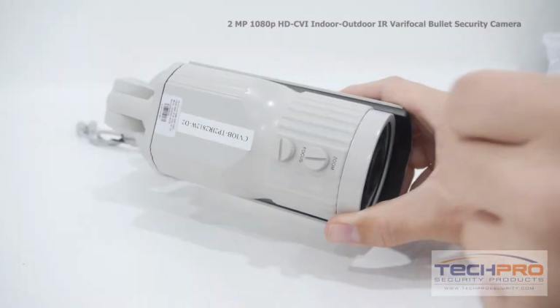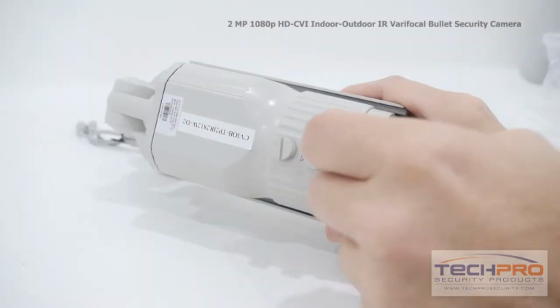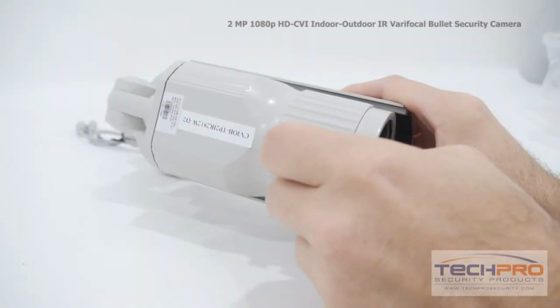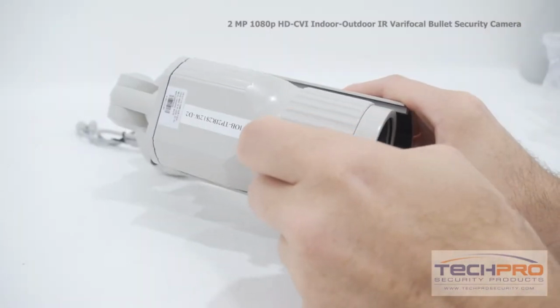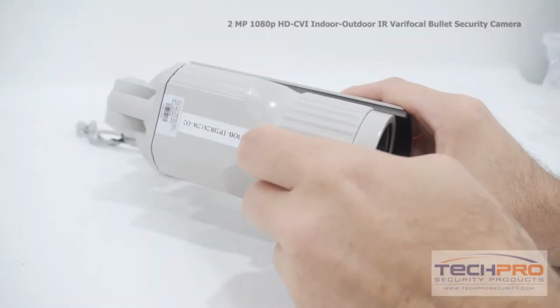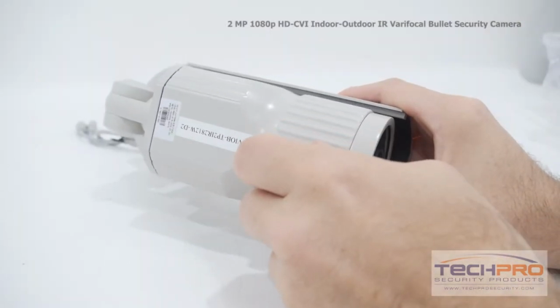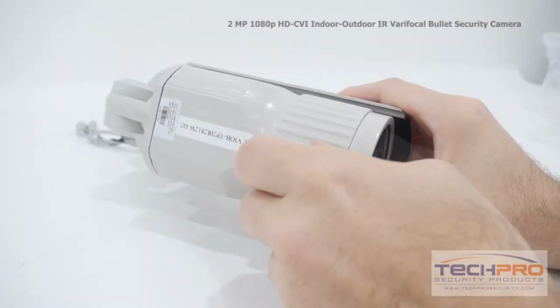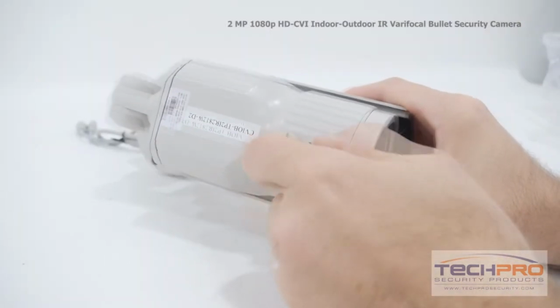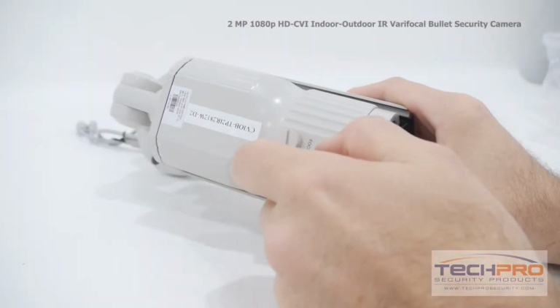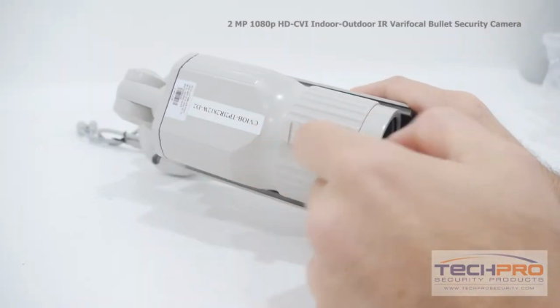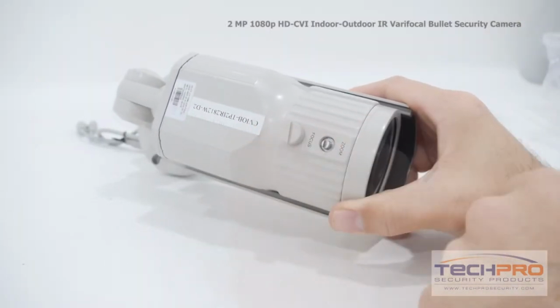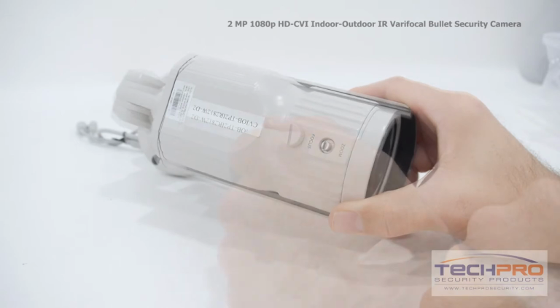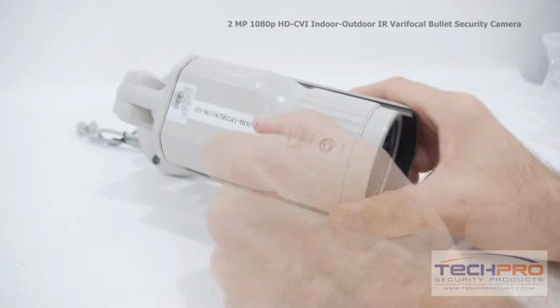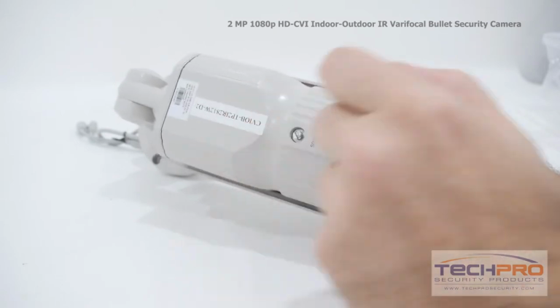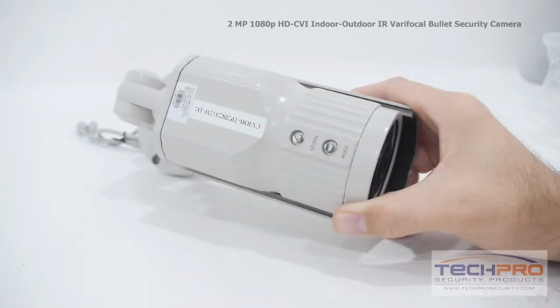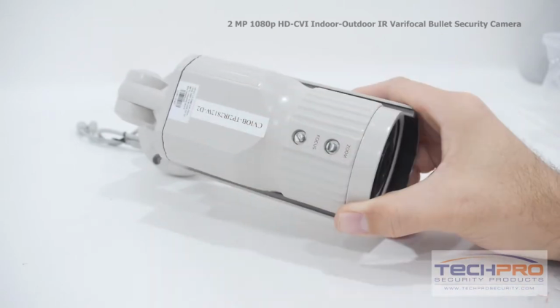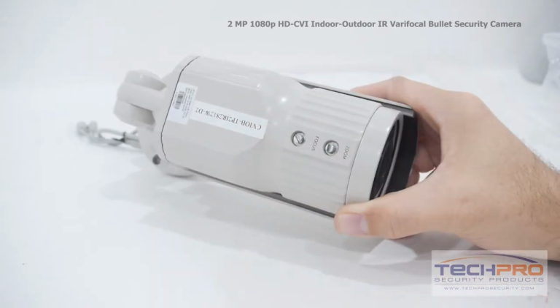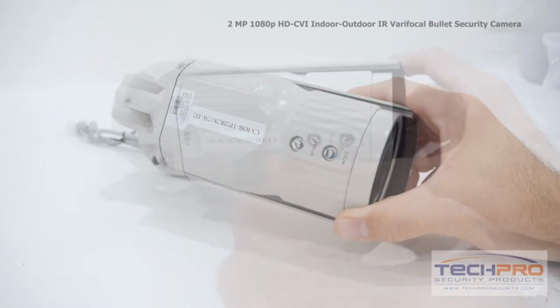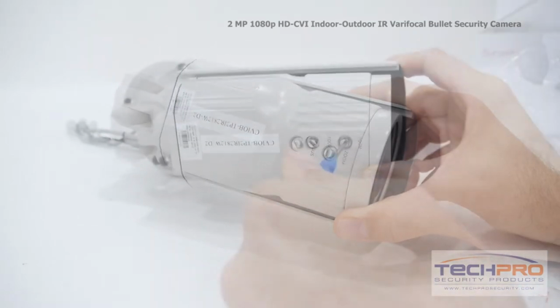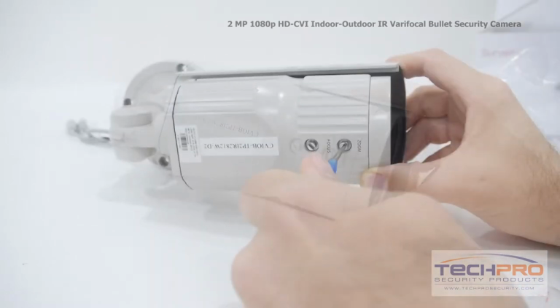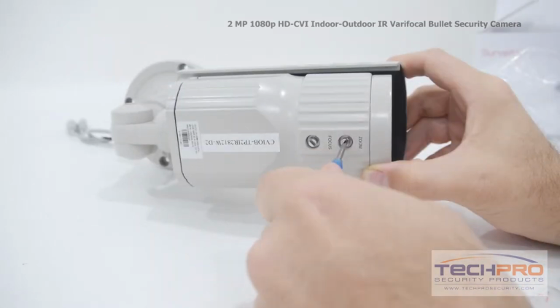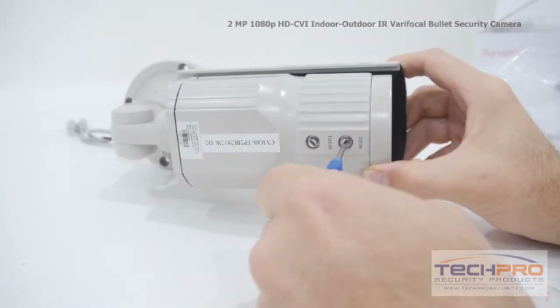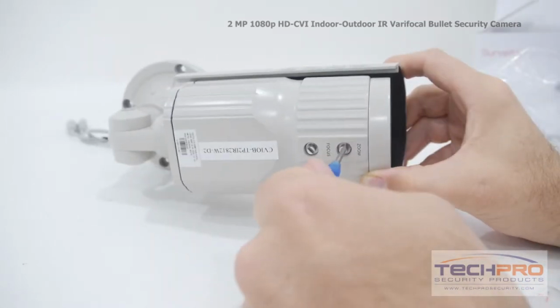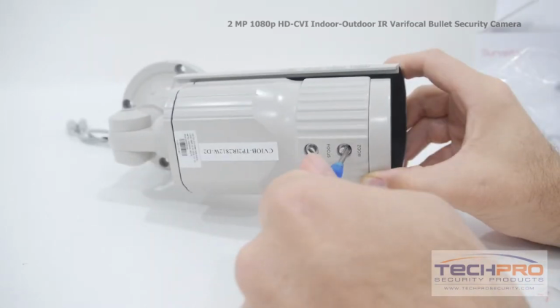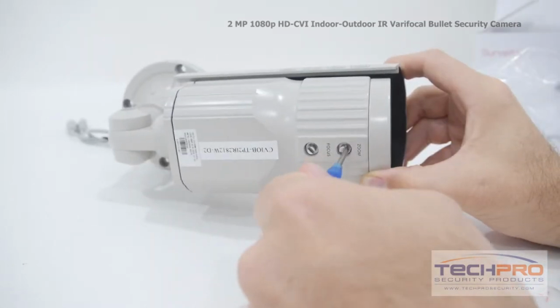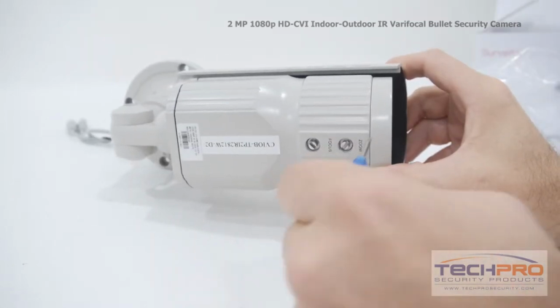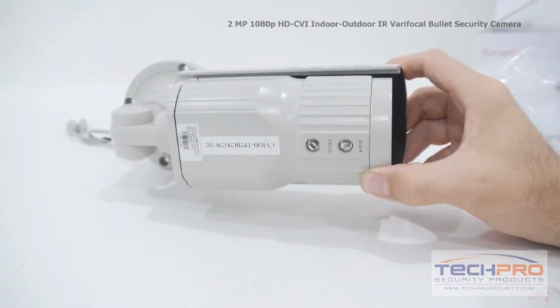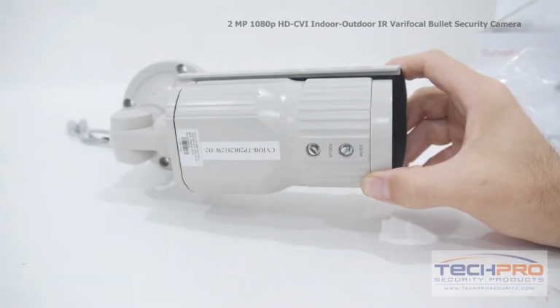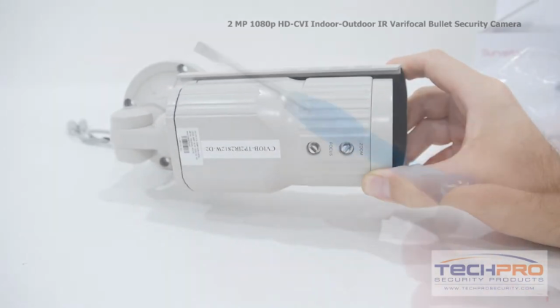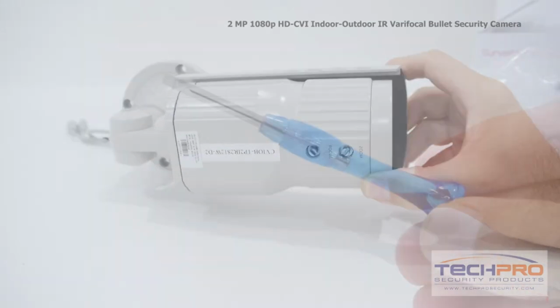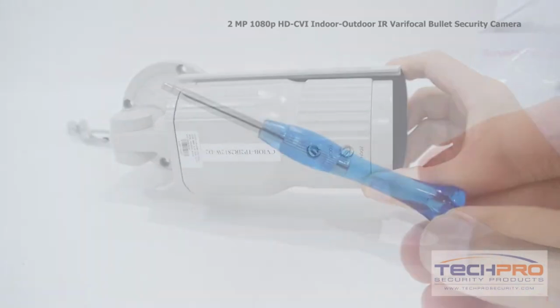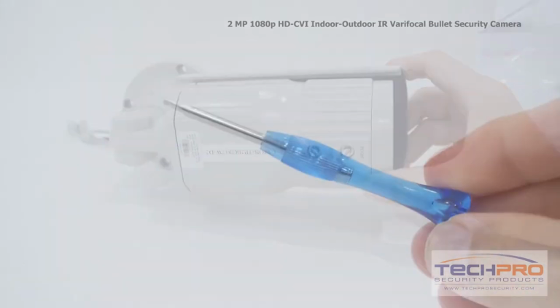On the underside of the camera, you'll find the zoom and focus knobs, which can be adjusted with the small screwdriver included.